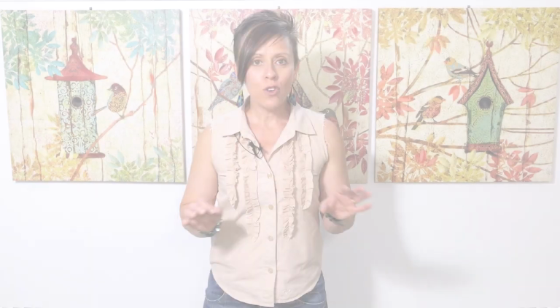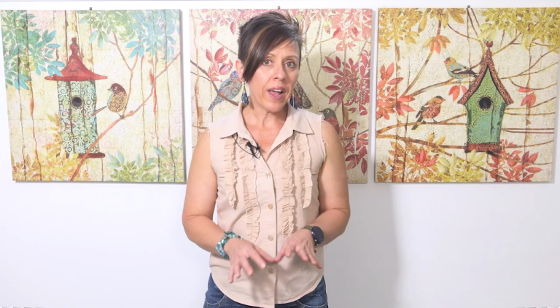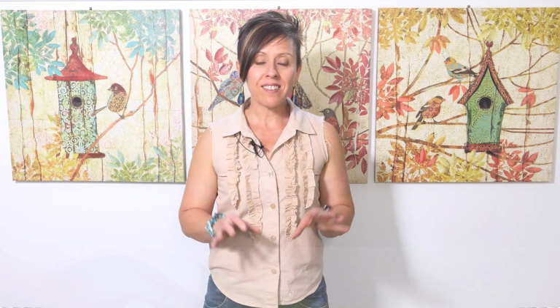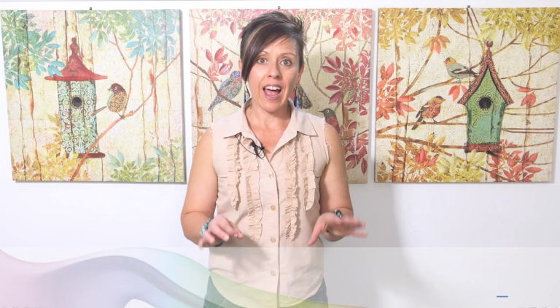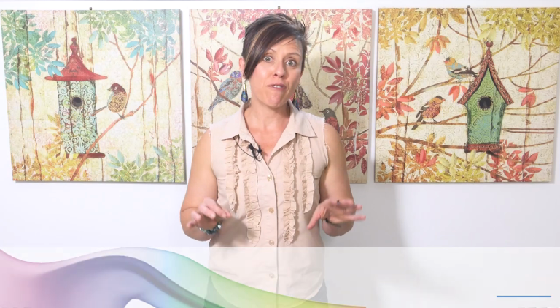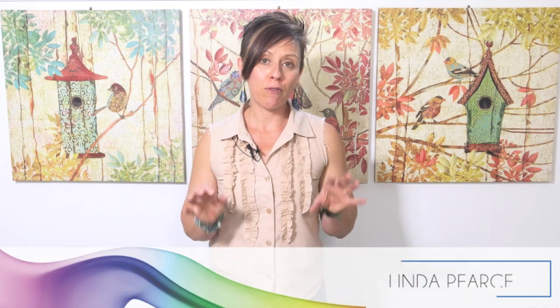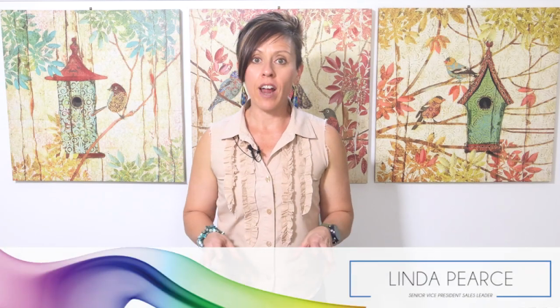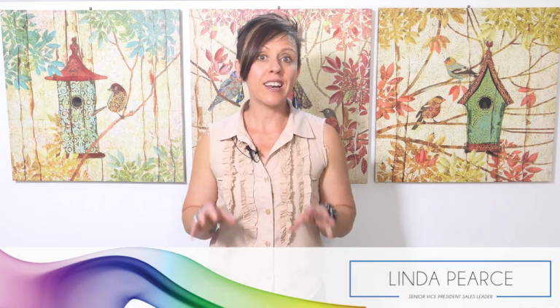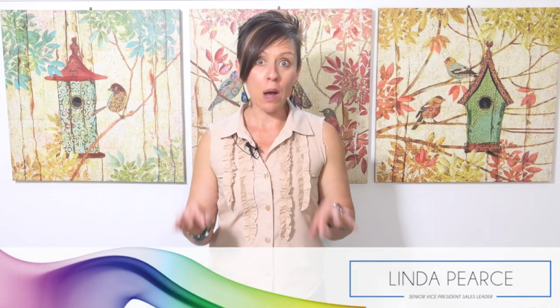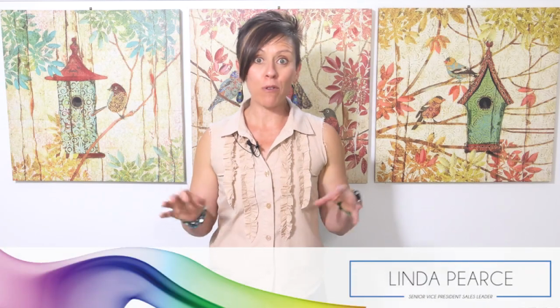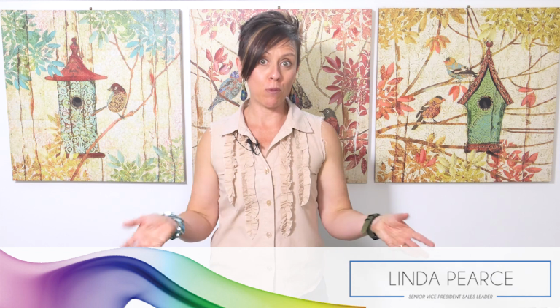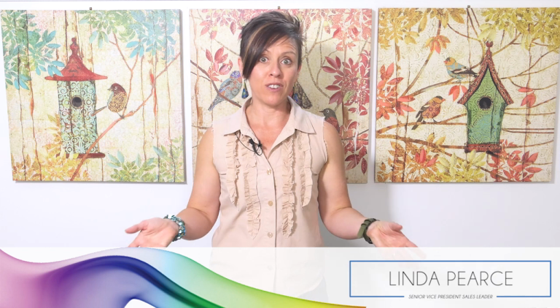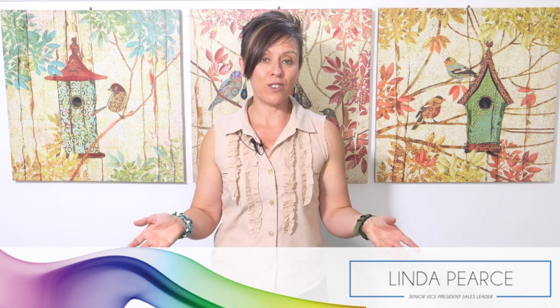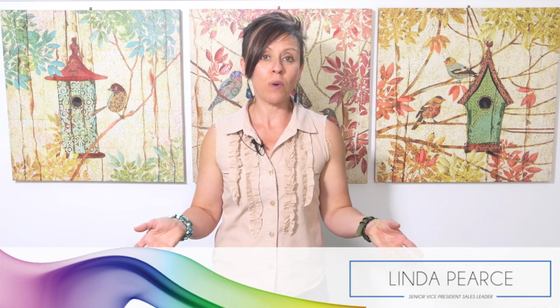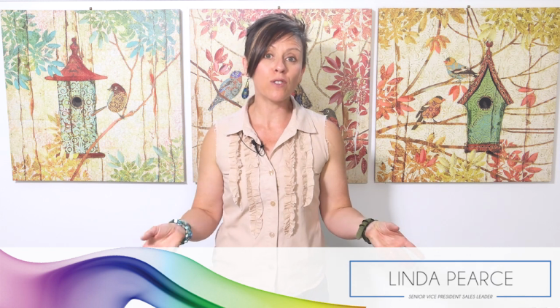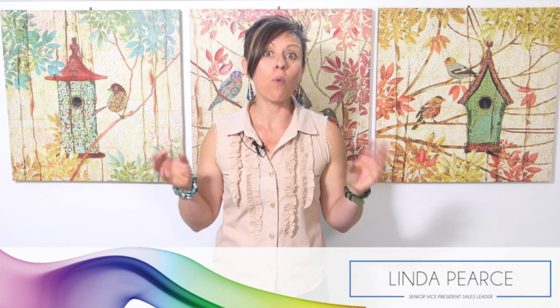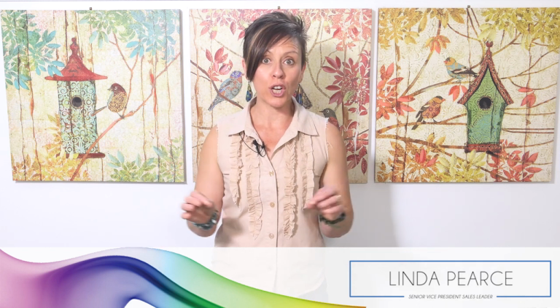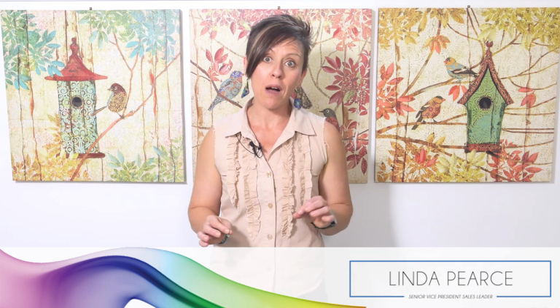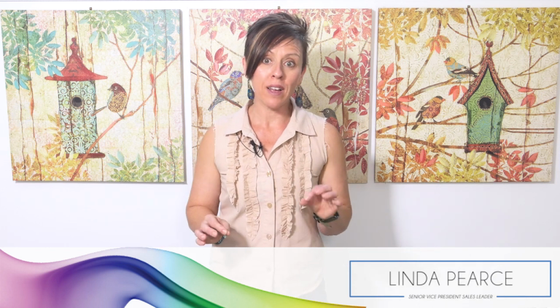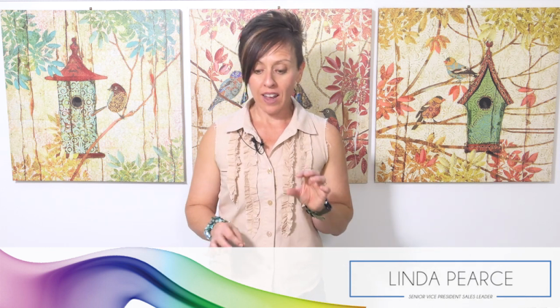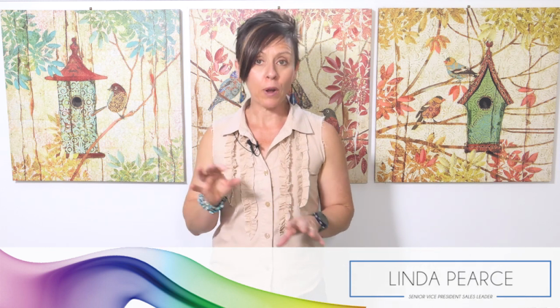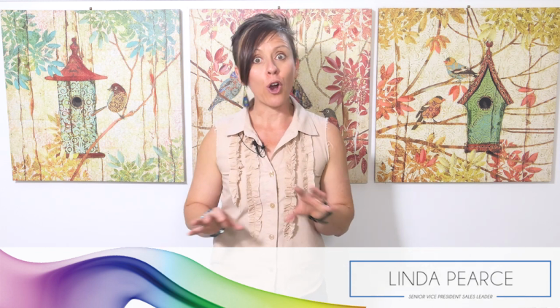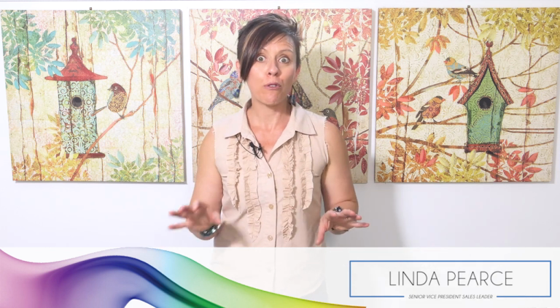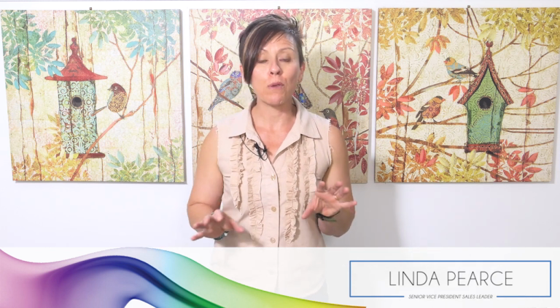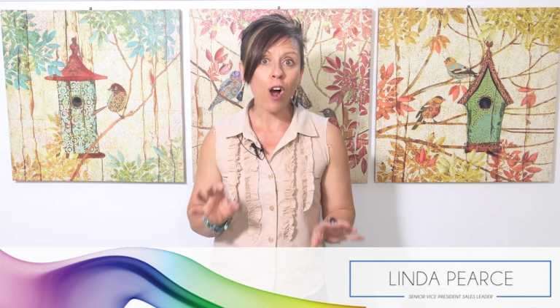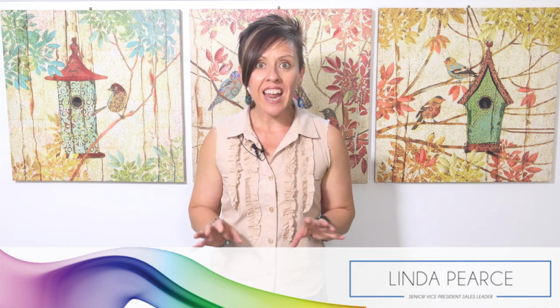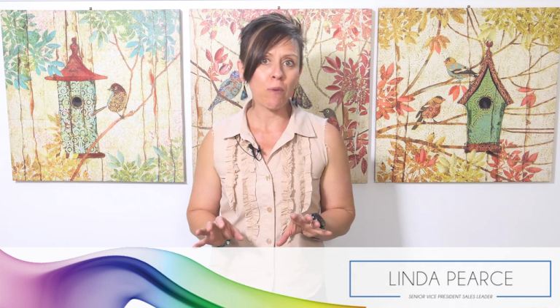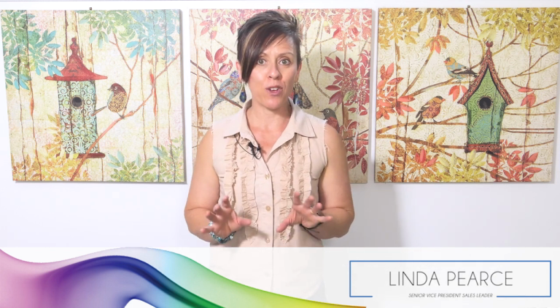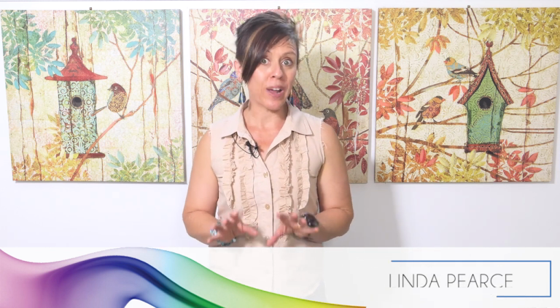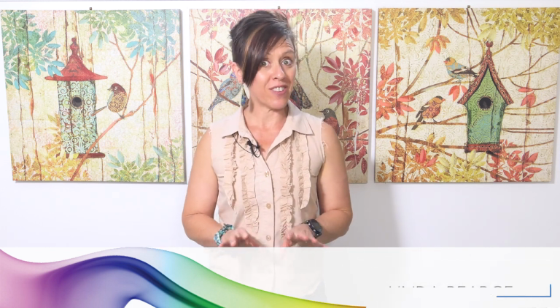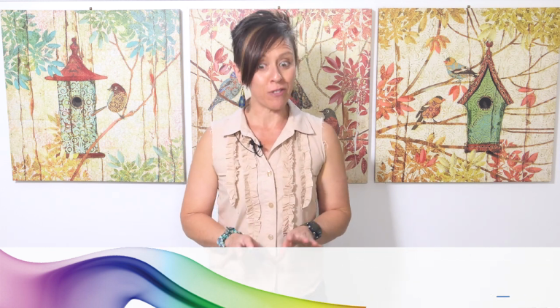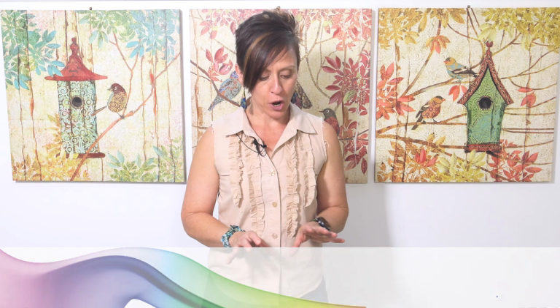Norwex have provided a number of options to us for washing up and I'm going to go through them right now with you in this video.